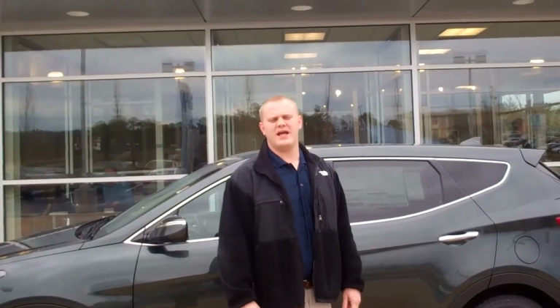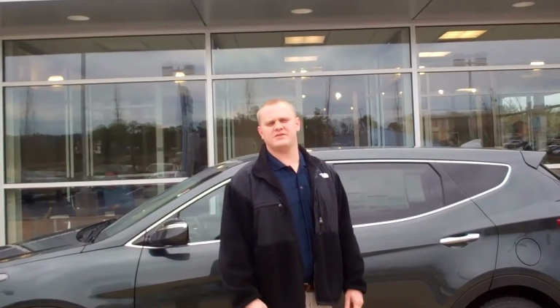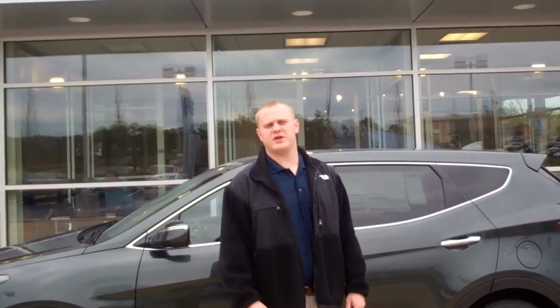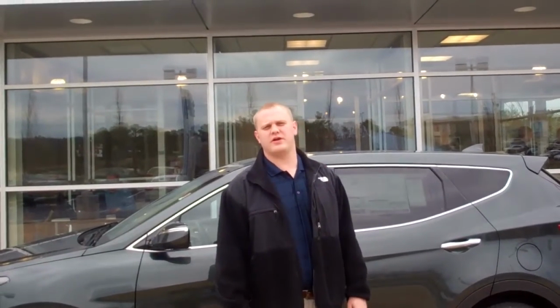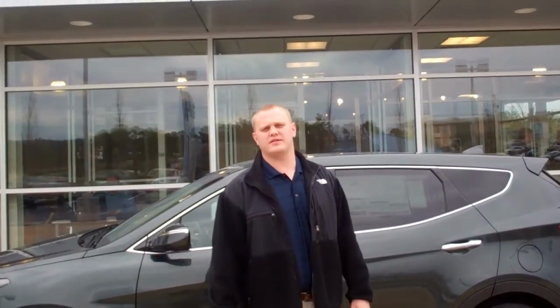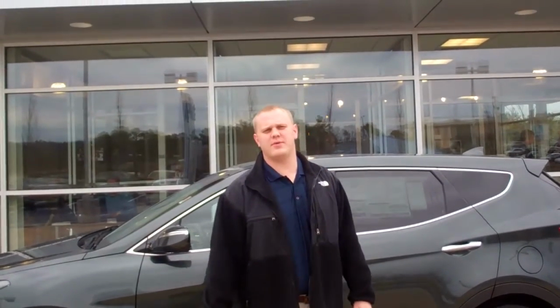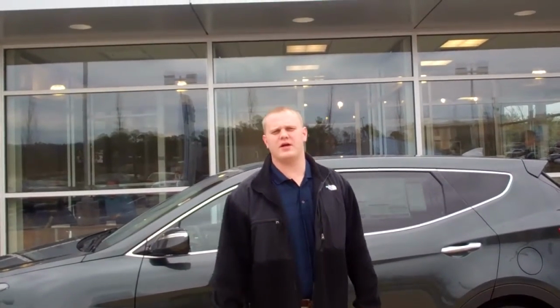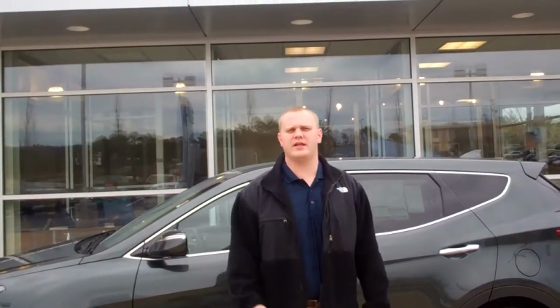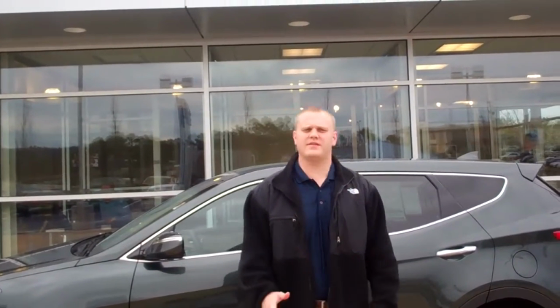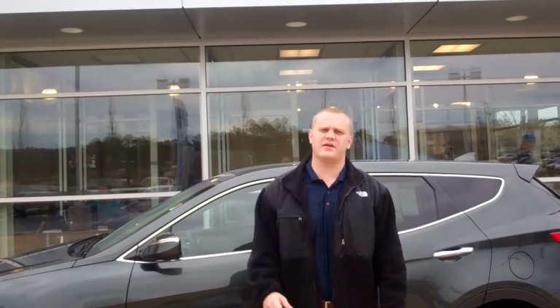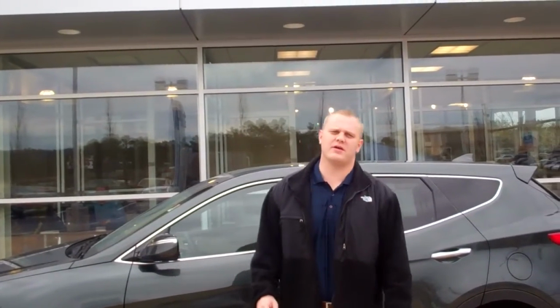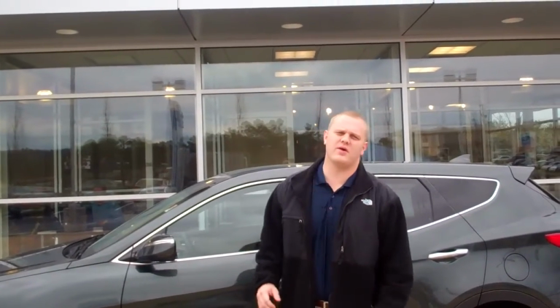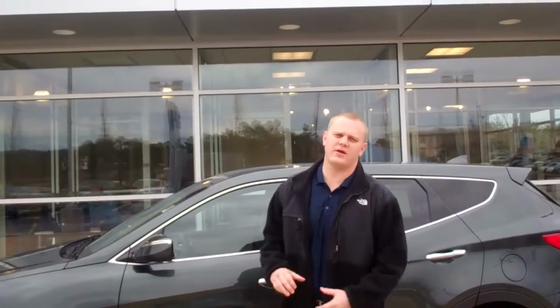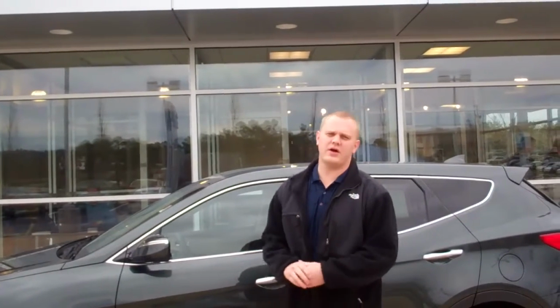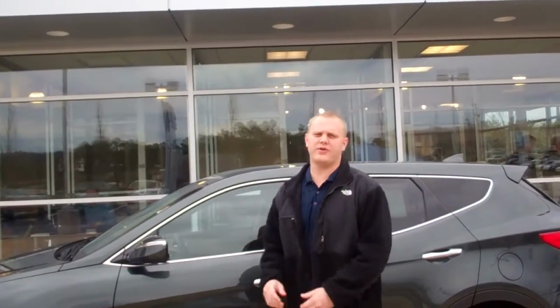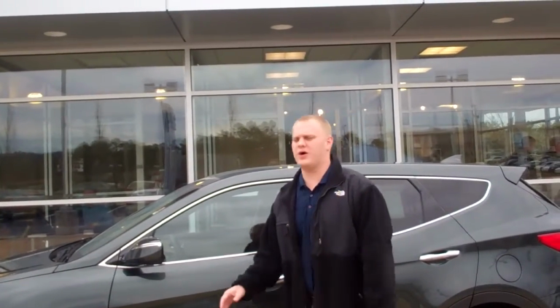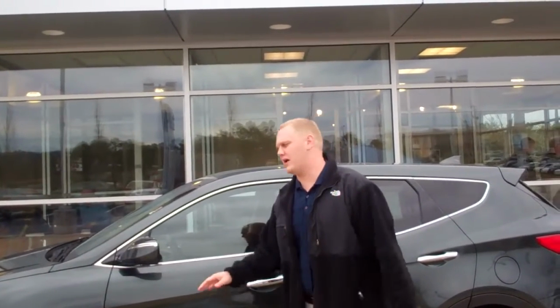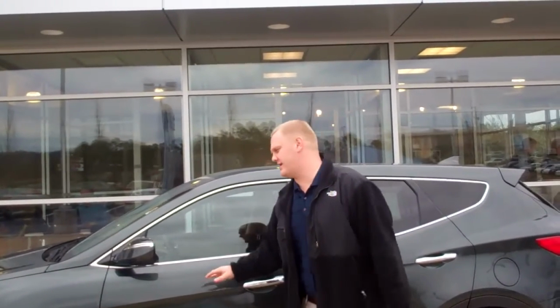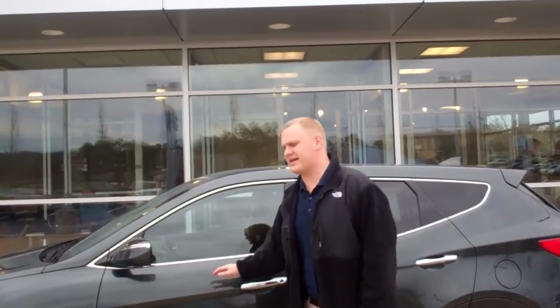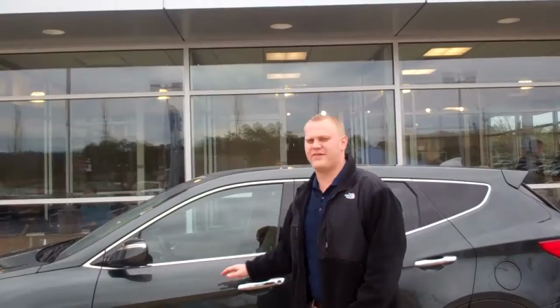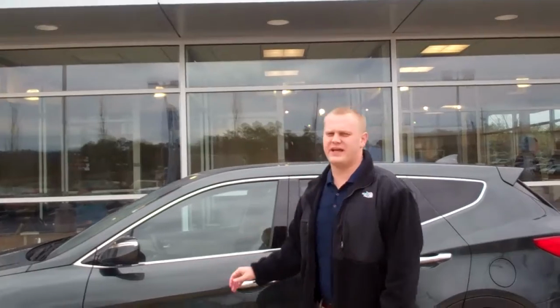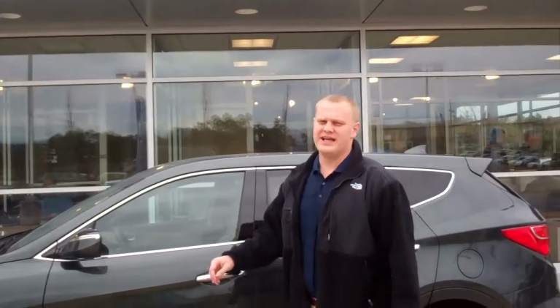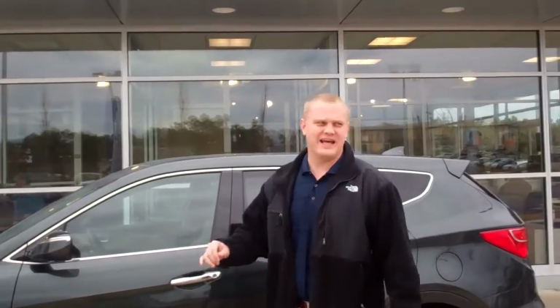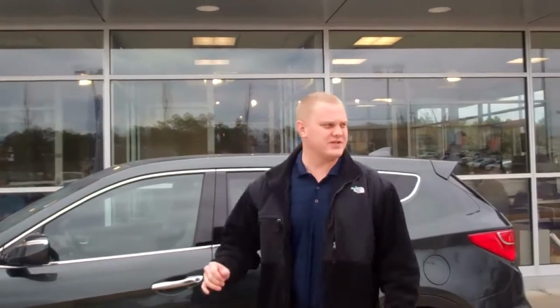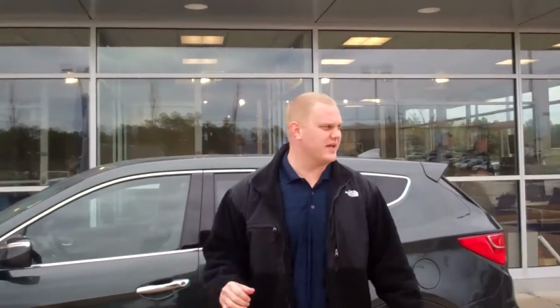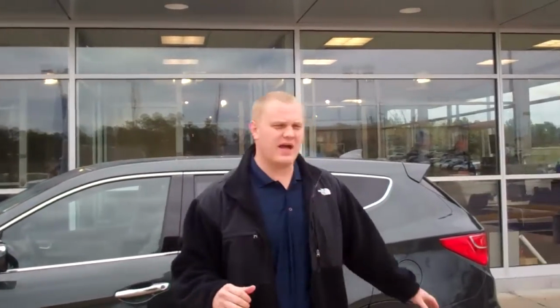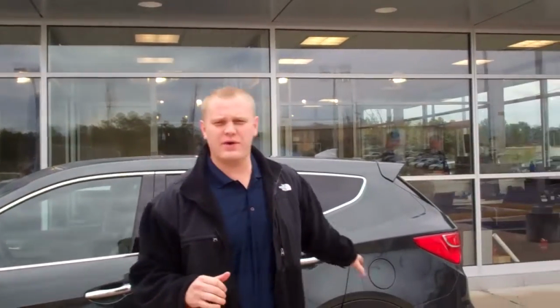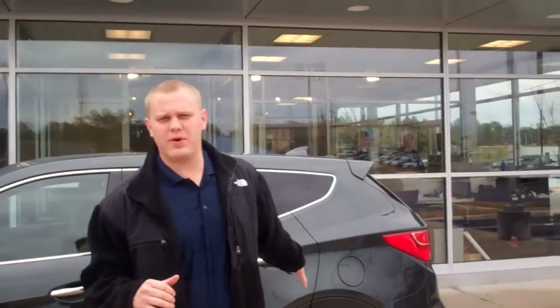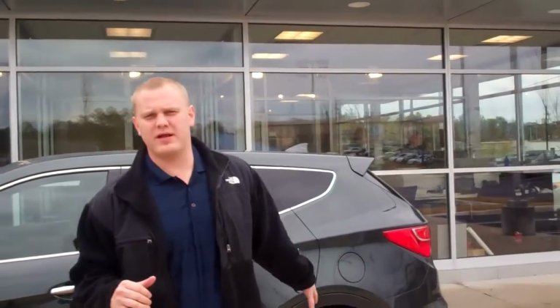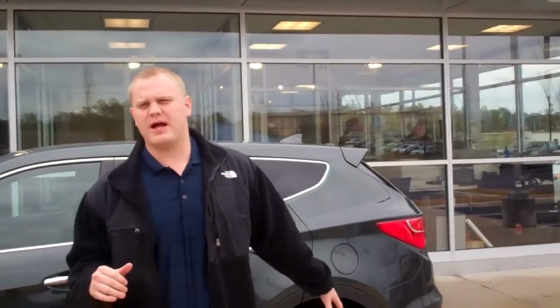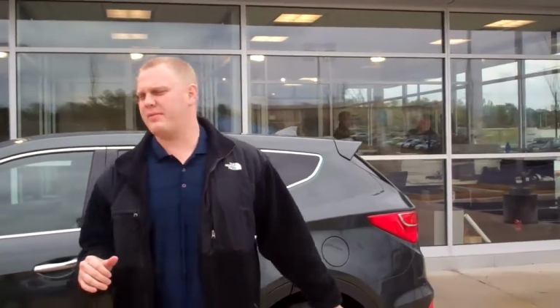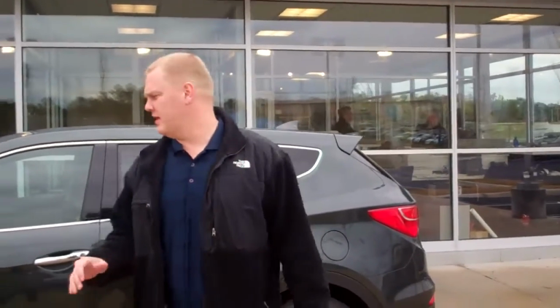Hey, it's Drake Arner here at Tameron Hyundai. I'd like to thank you for inquiring on the all-new Hyundai Santa Fe. As you can see, I've got one up right here behind me.